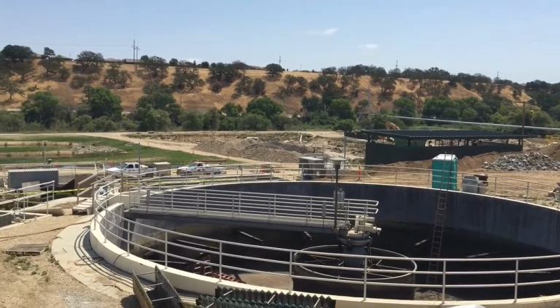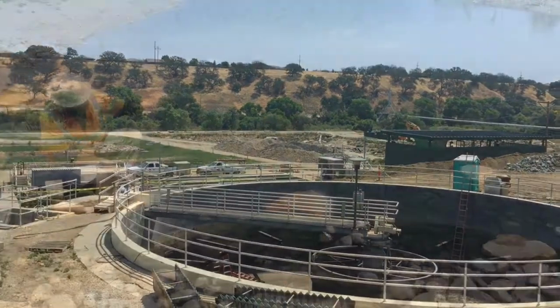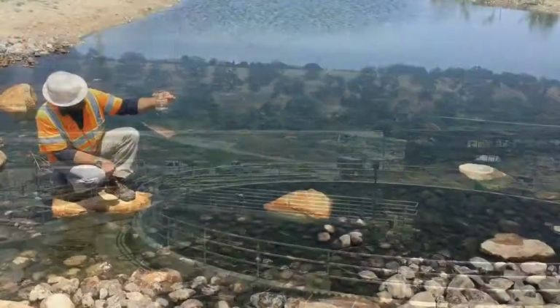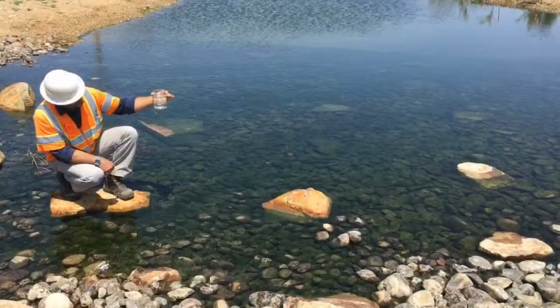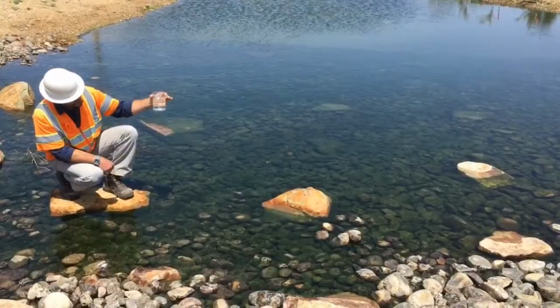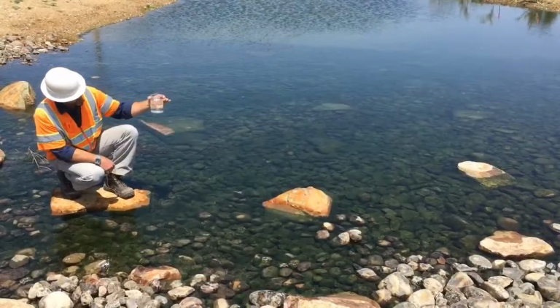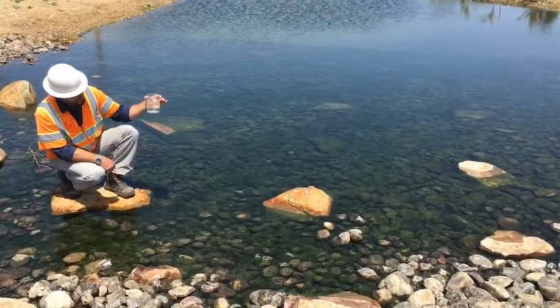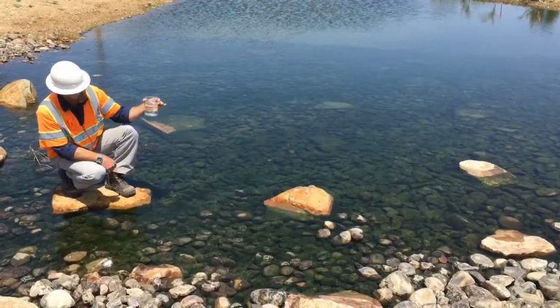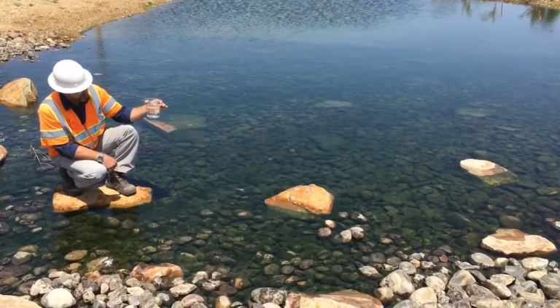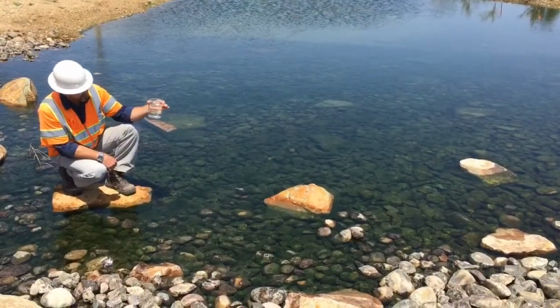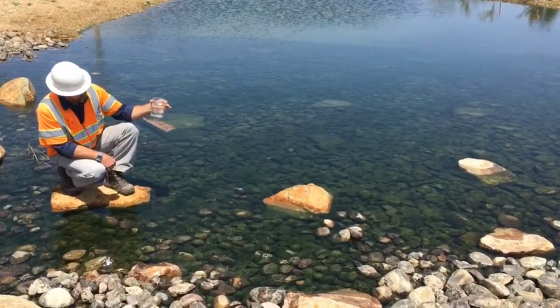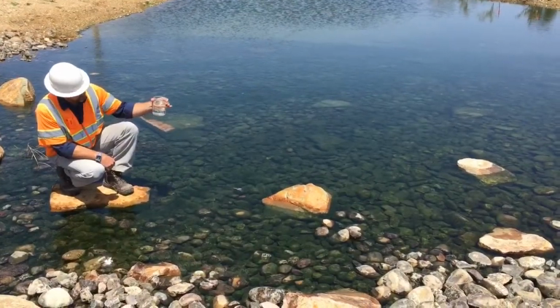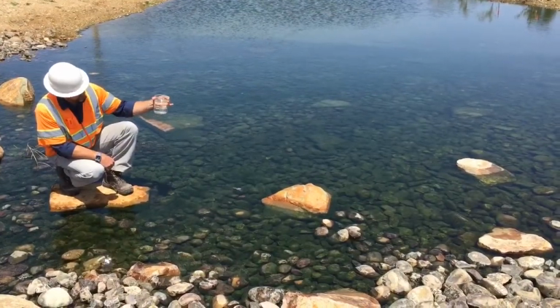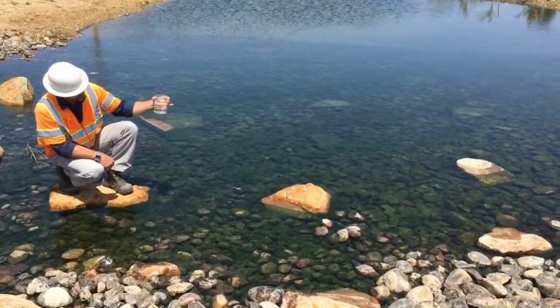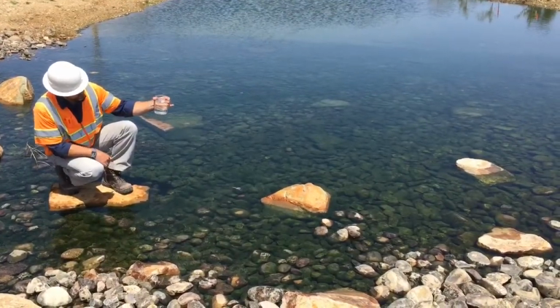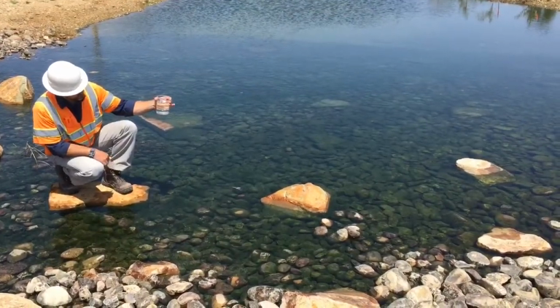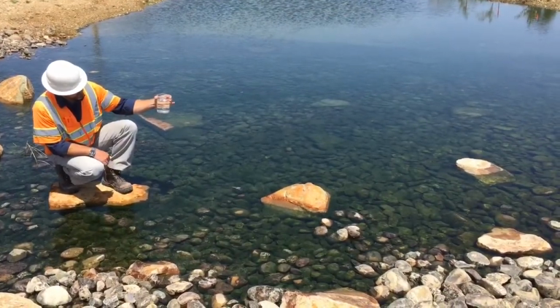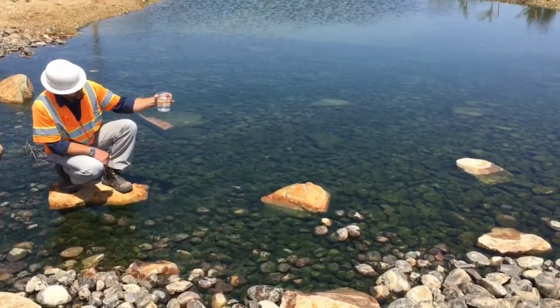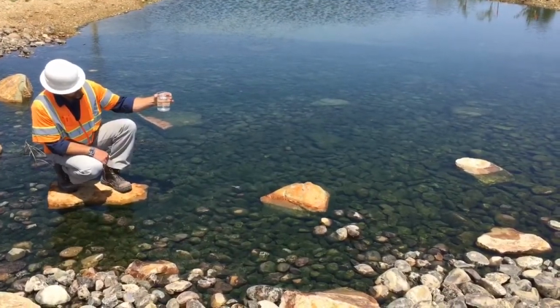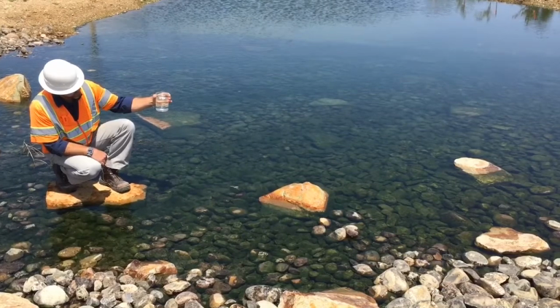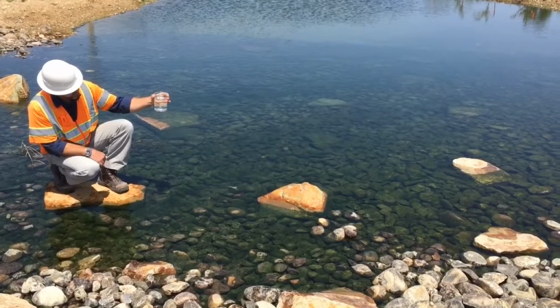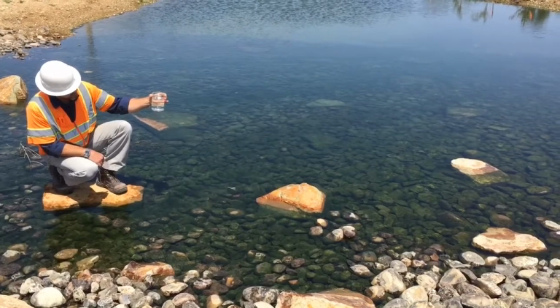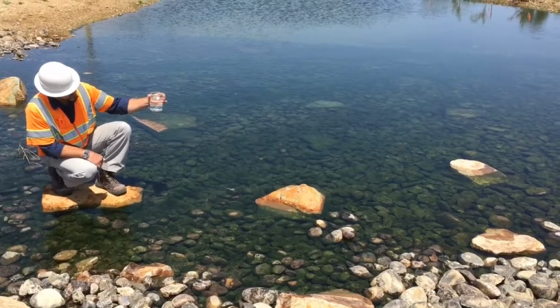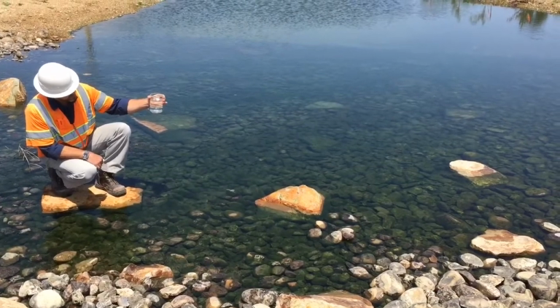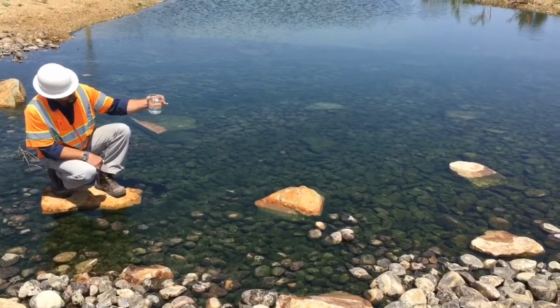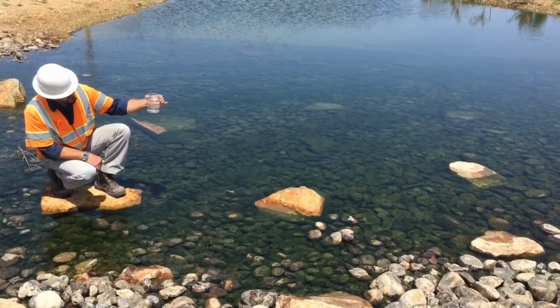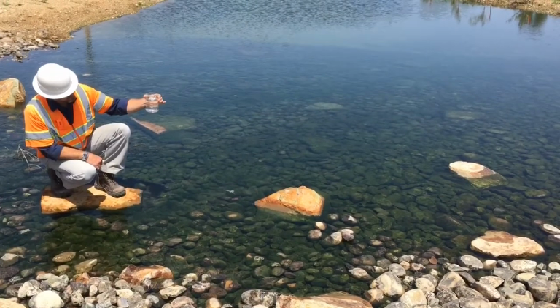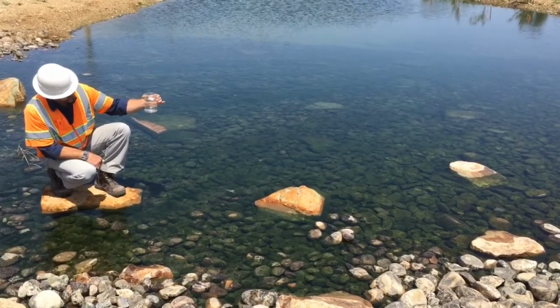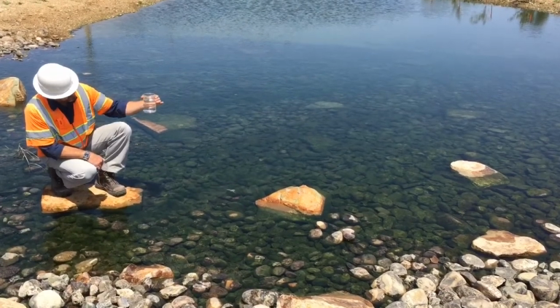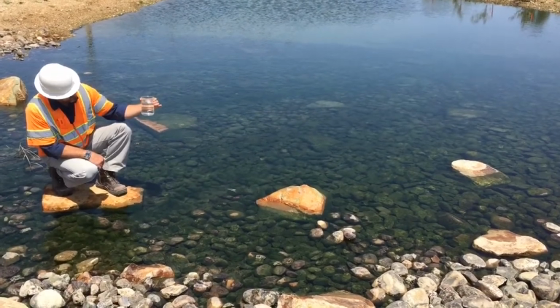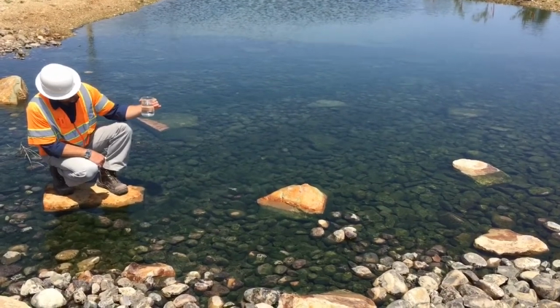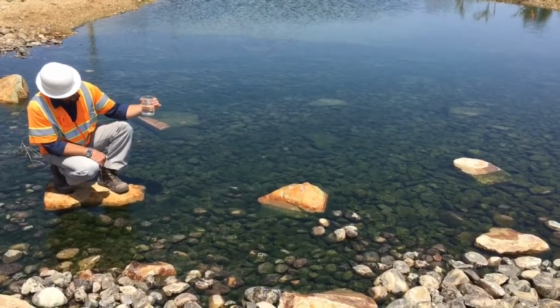In the background is the new effluent polishing channel where the treated wastewater is released to the Salinas River.